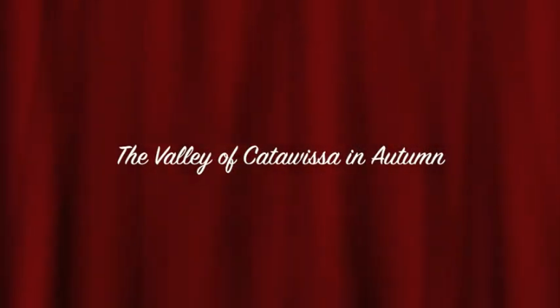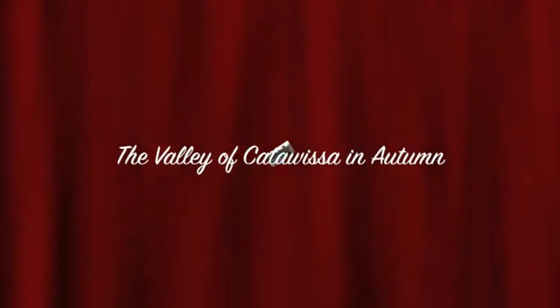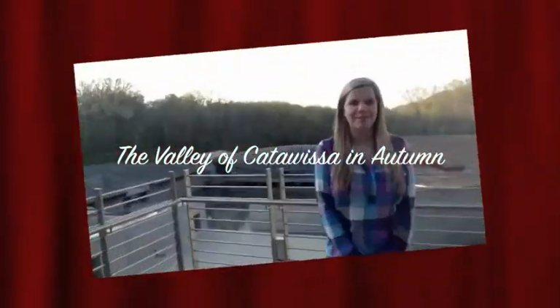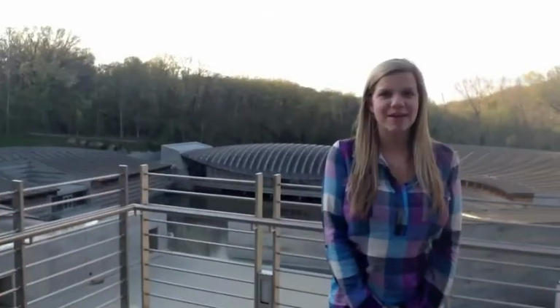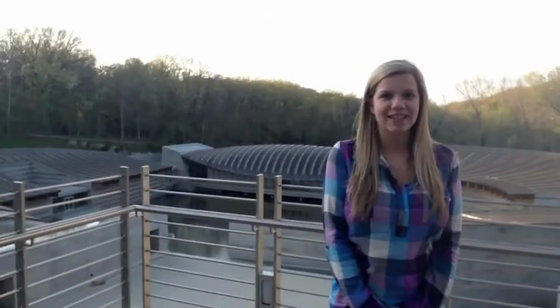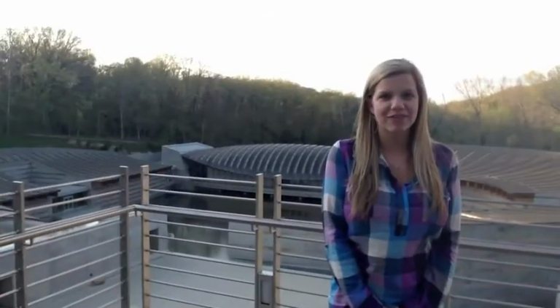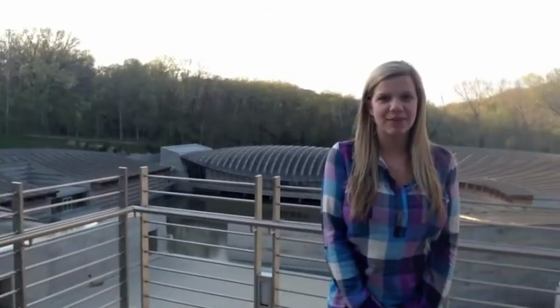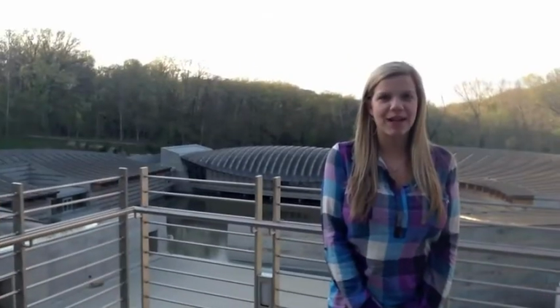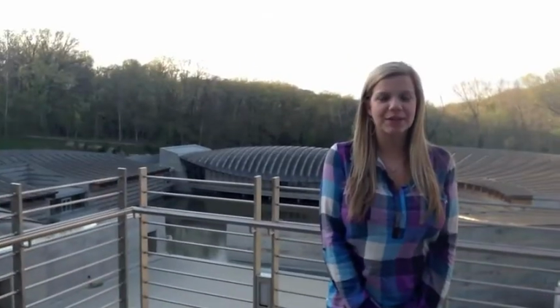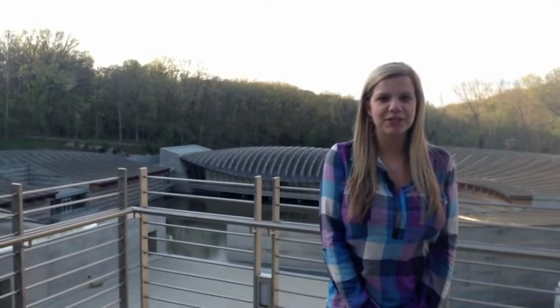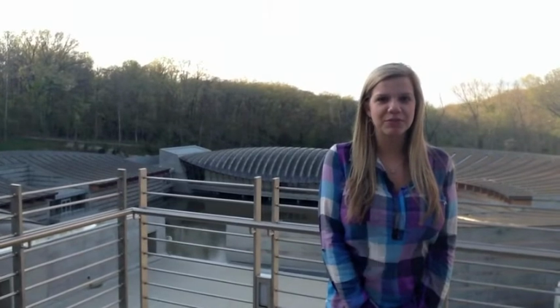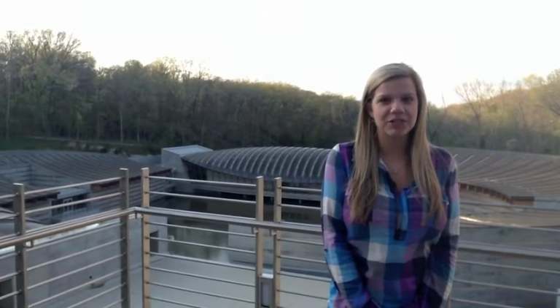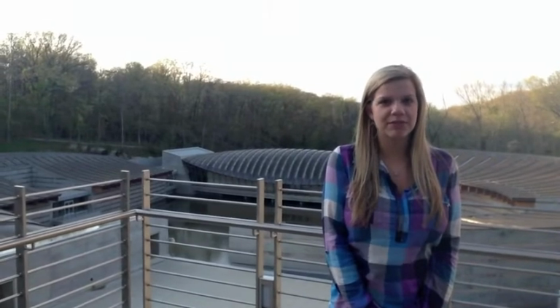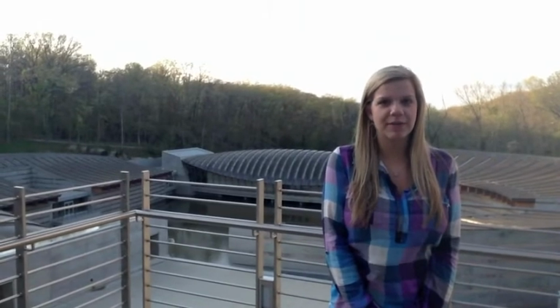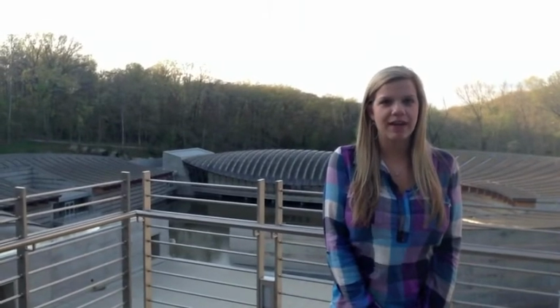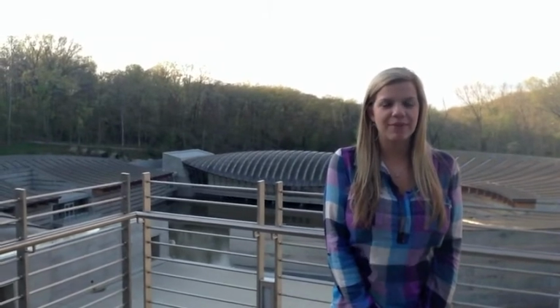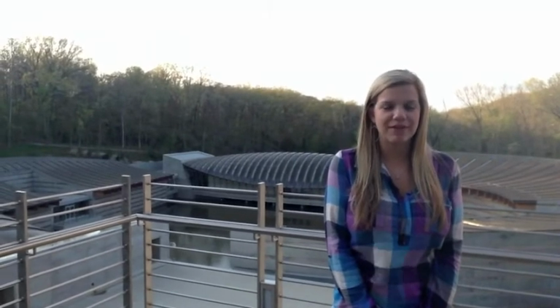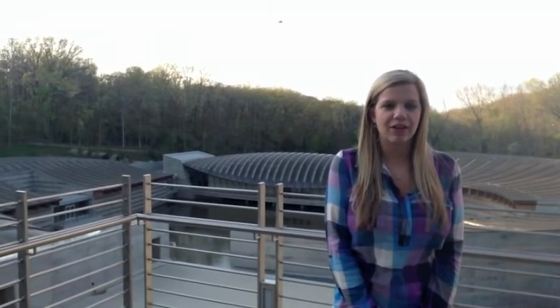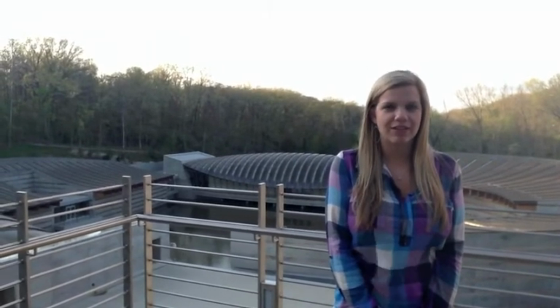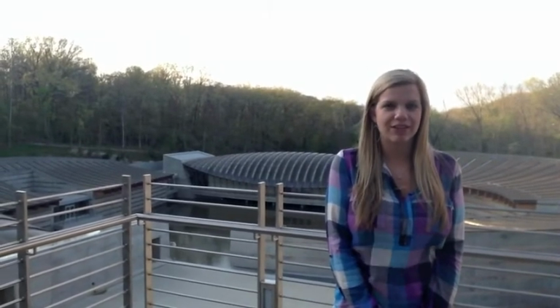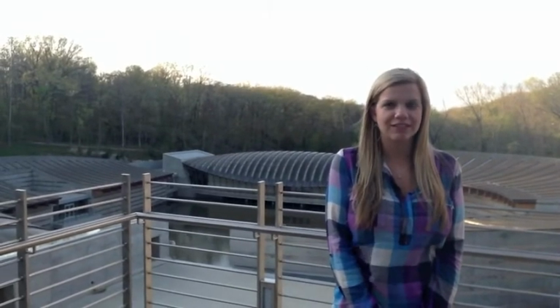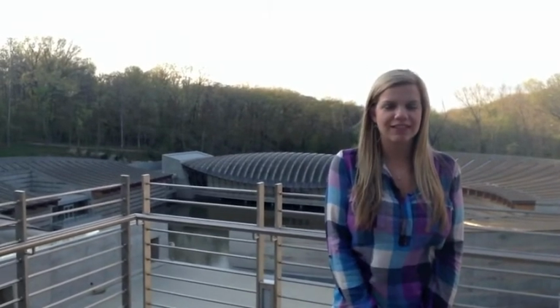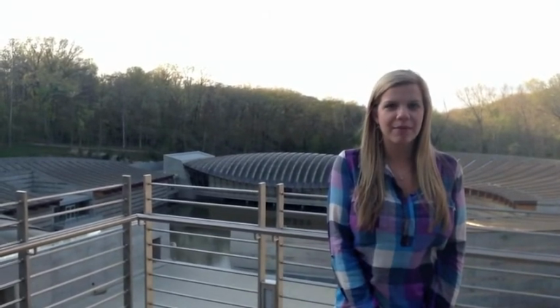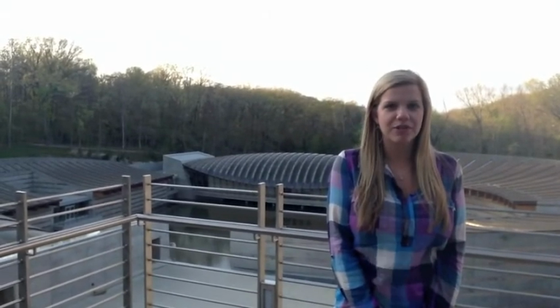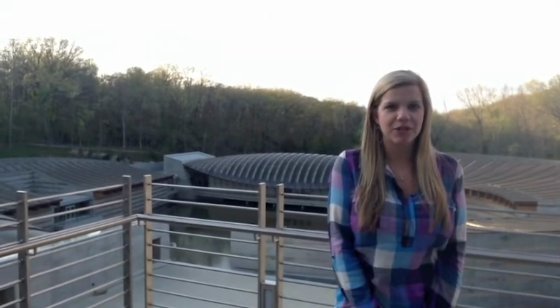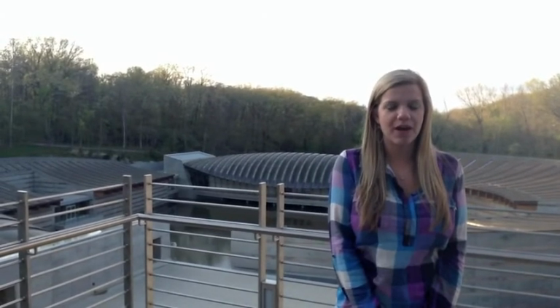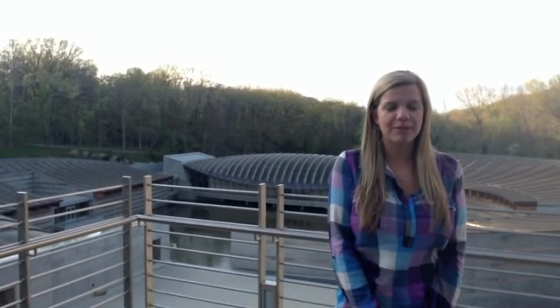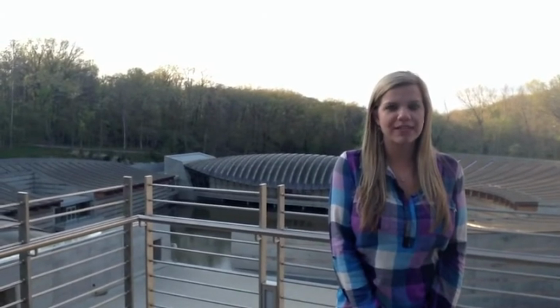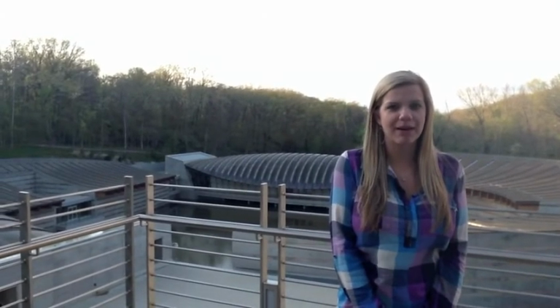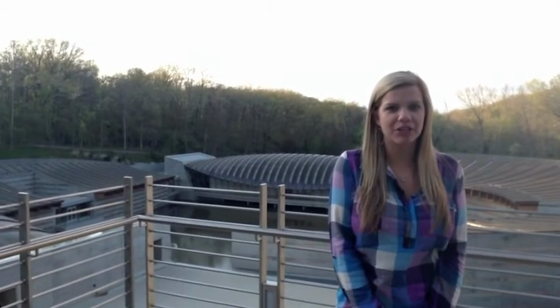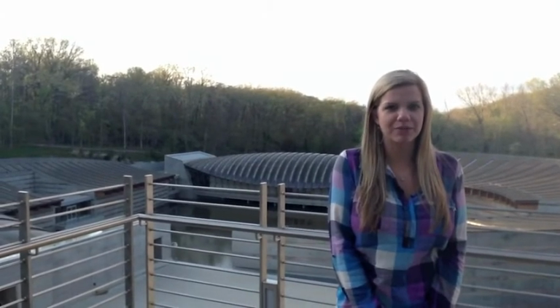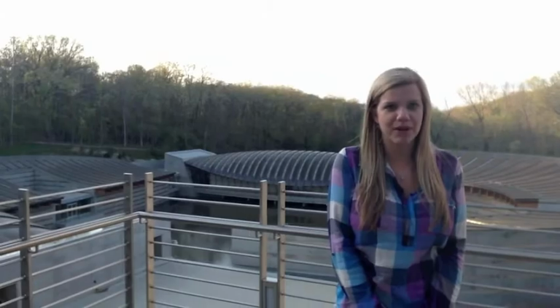Hi, my name is Sarah Flippen. I'm at the Crystal Bridges Museum in Bentonville, Arkansas. Today I'm going to show you a piece by Thomas Moran.